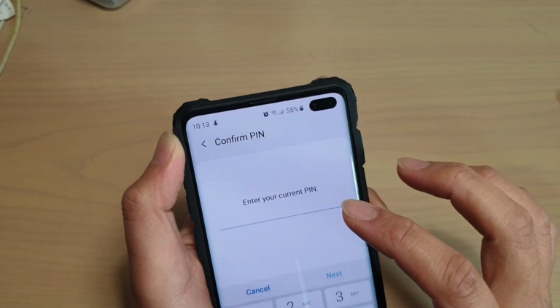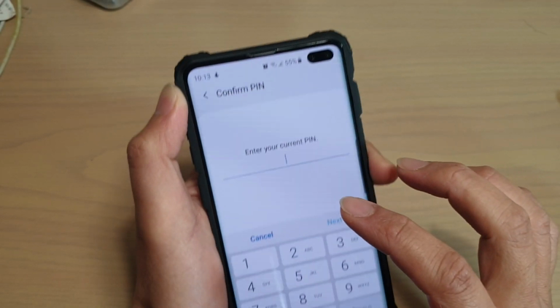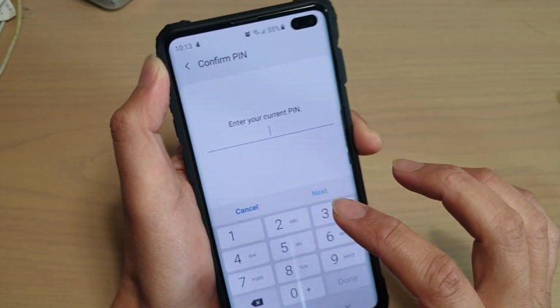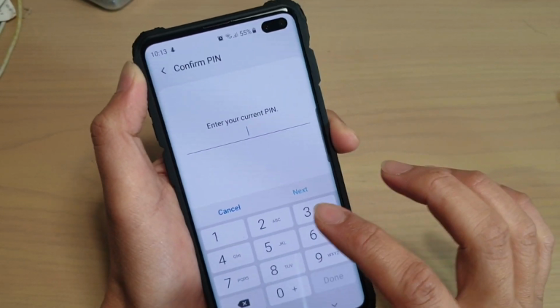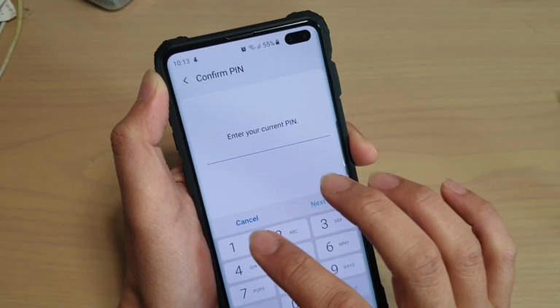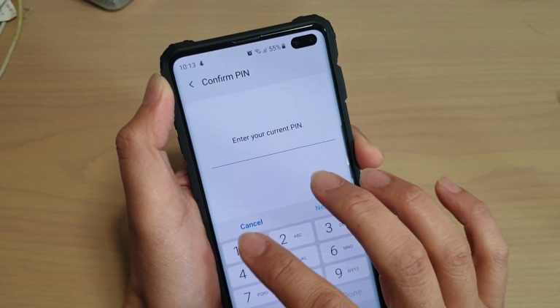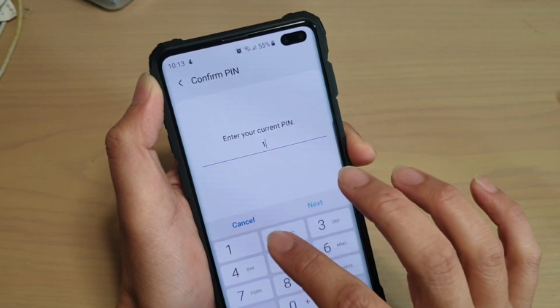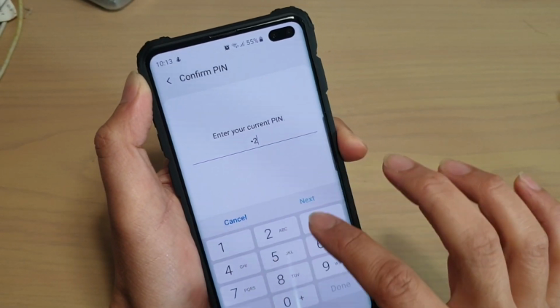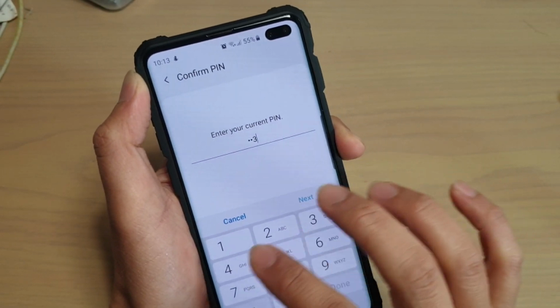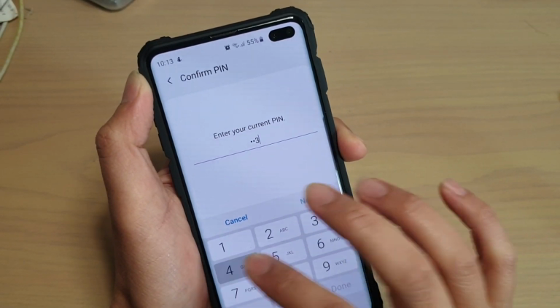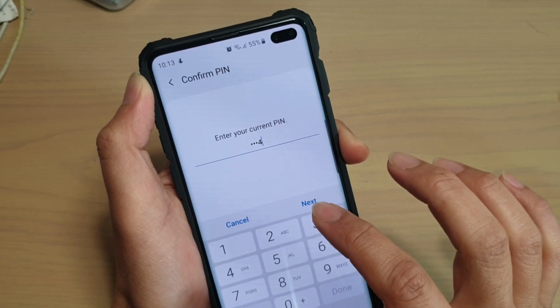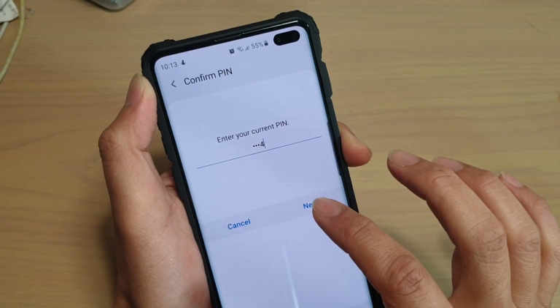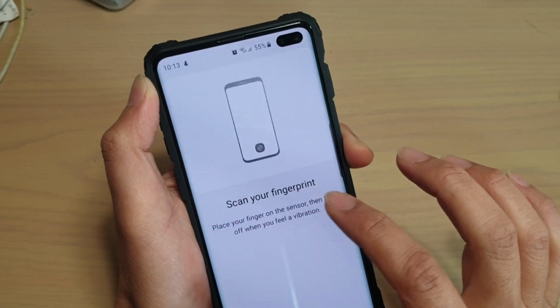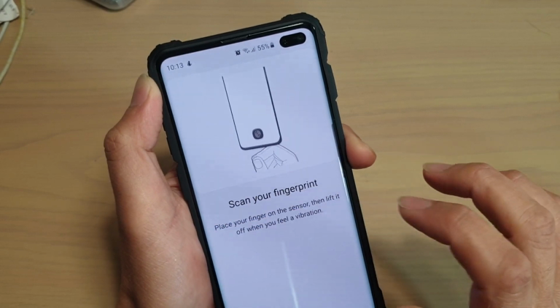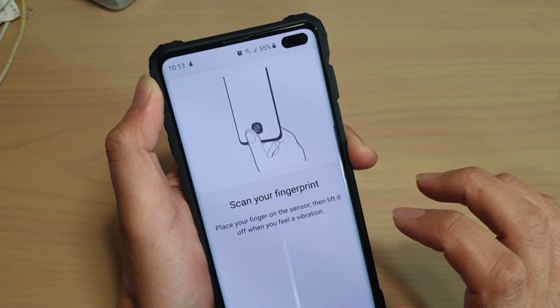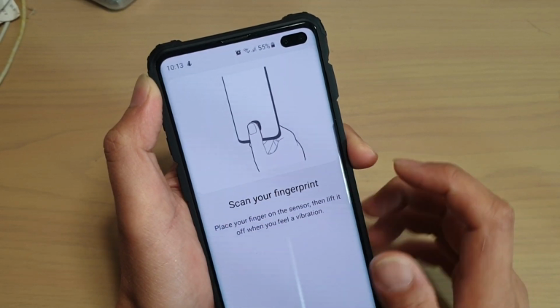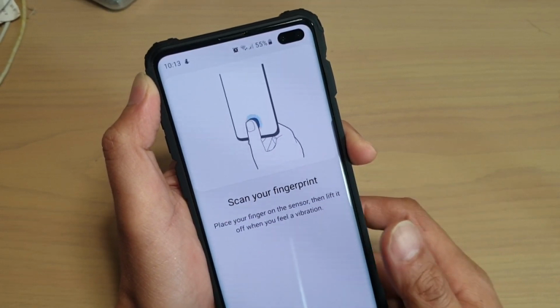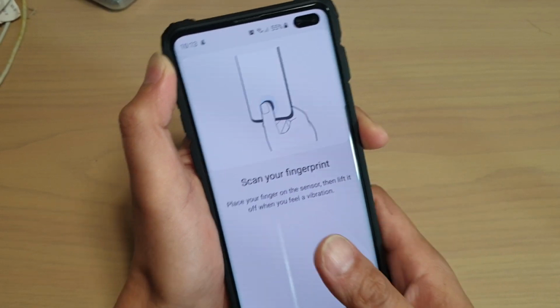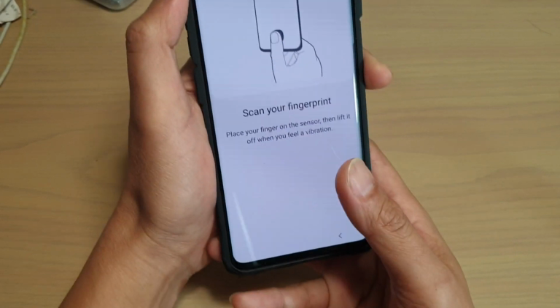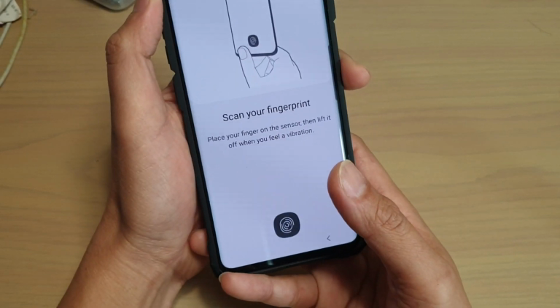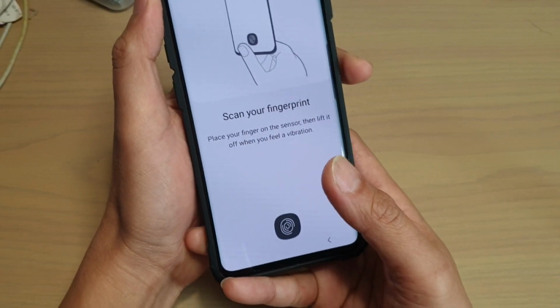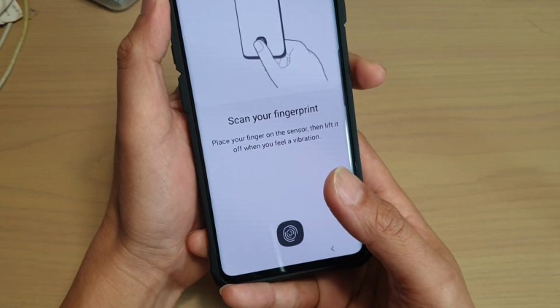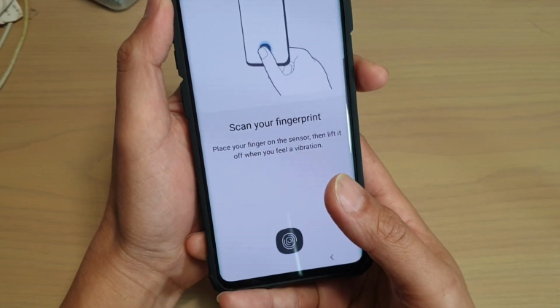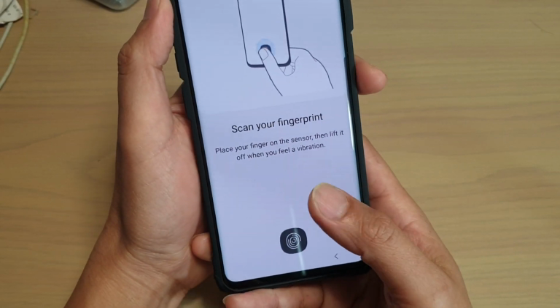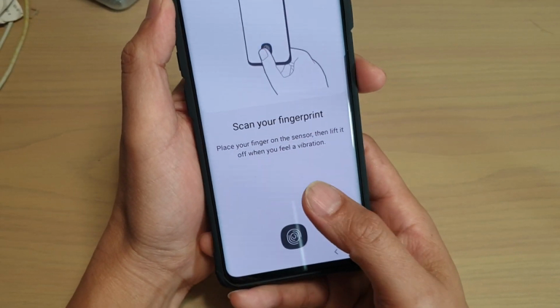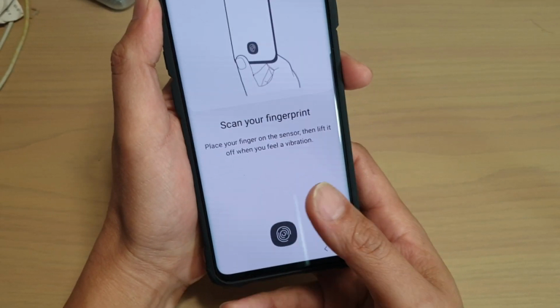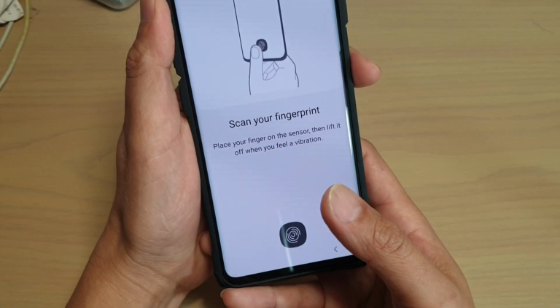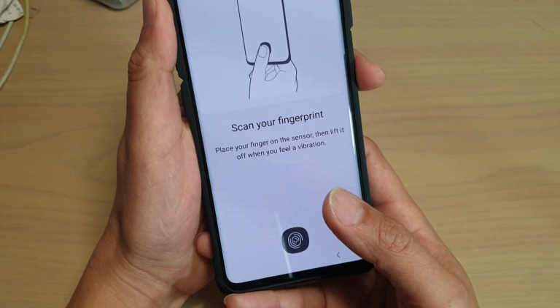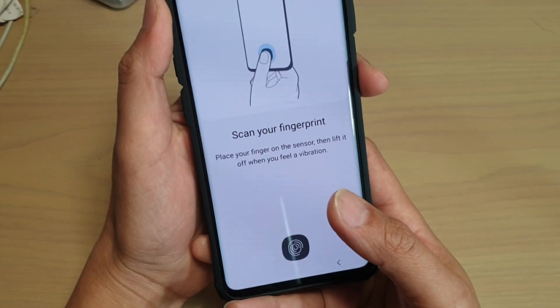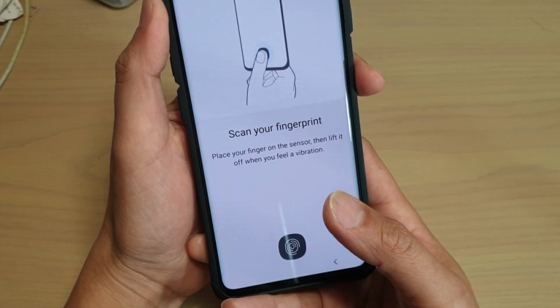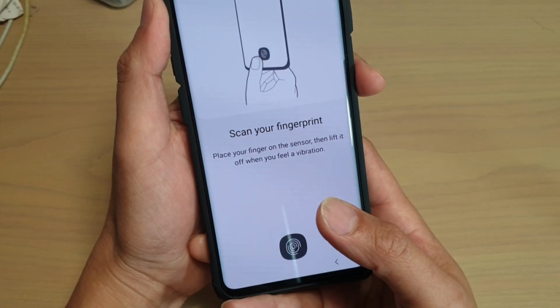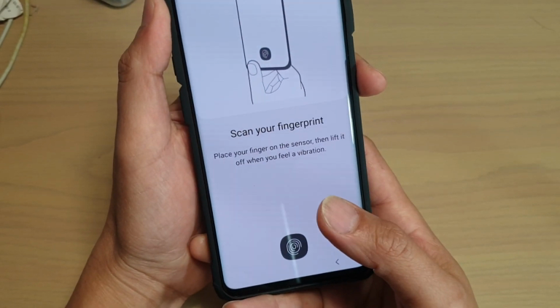Now we need to put in the phone PIN or password, and from here we can start to begin to scan your fingerprint.